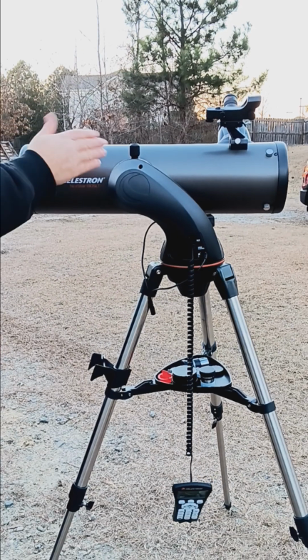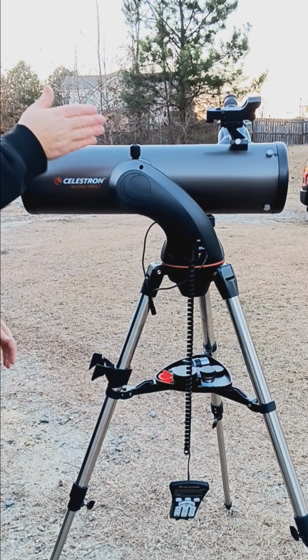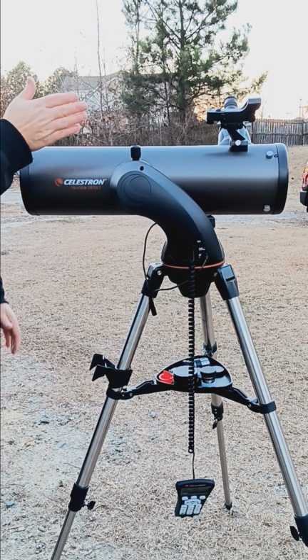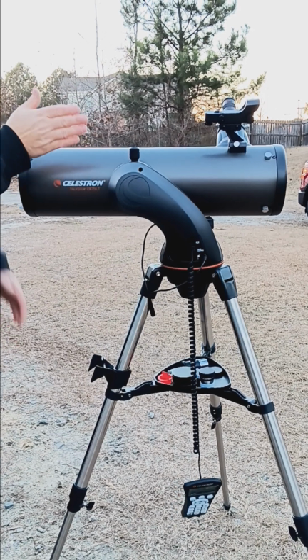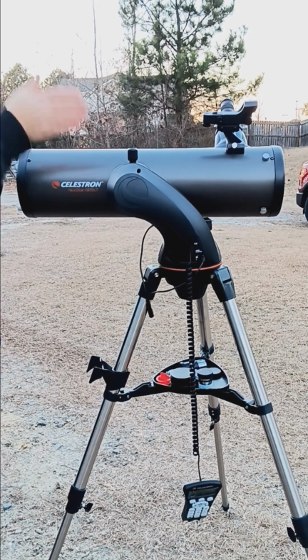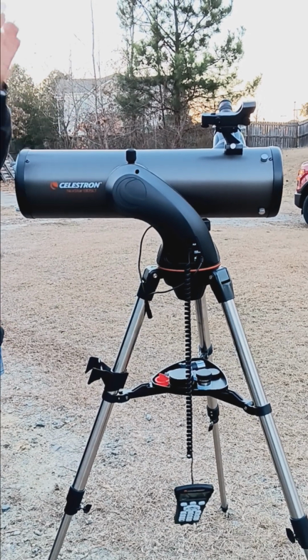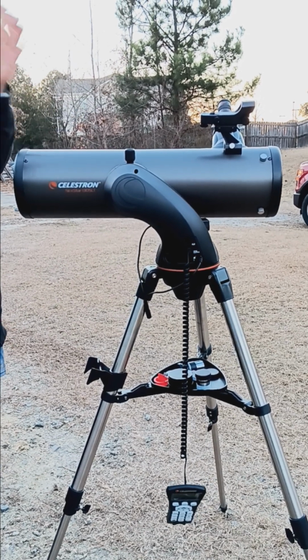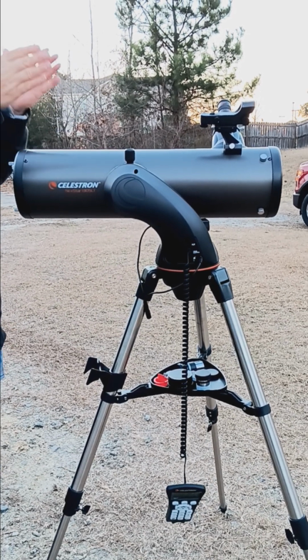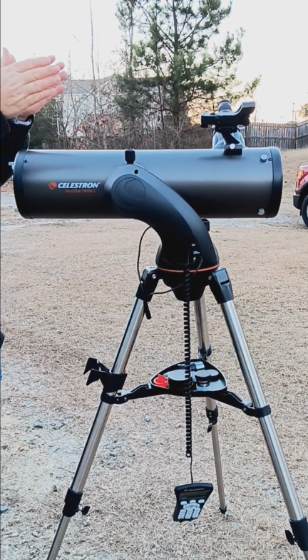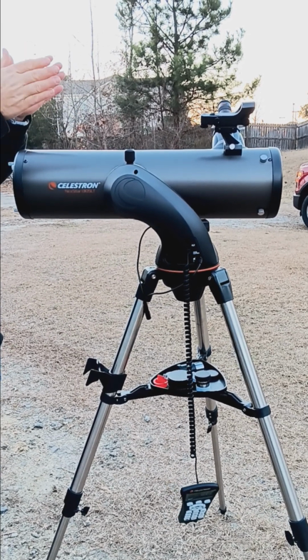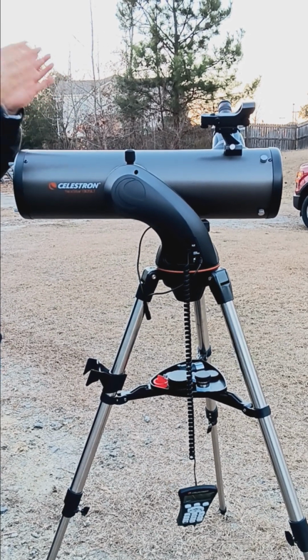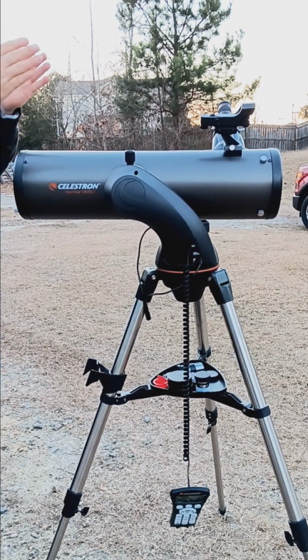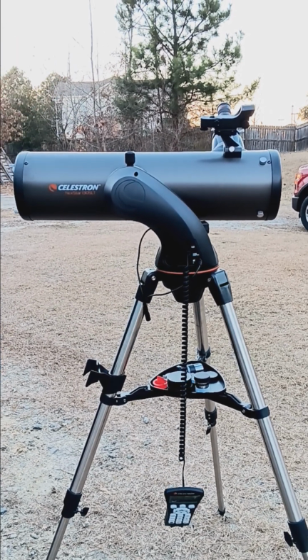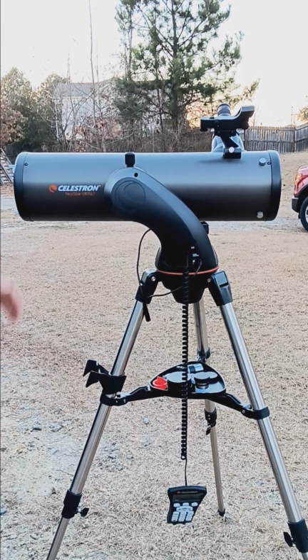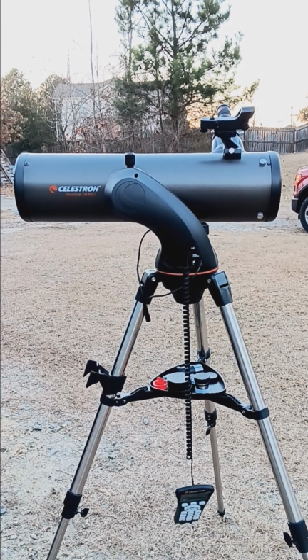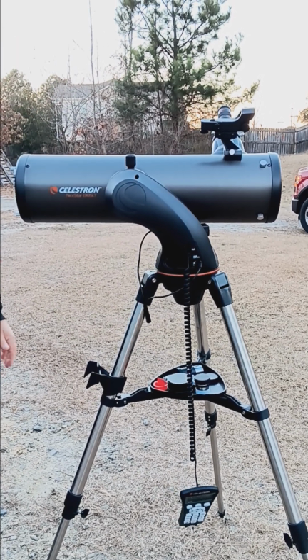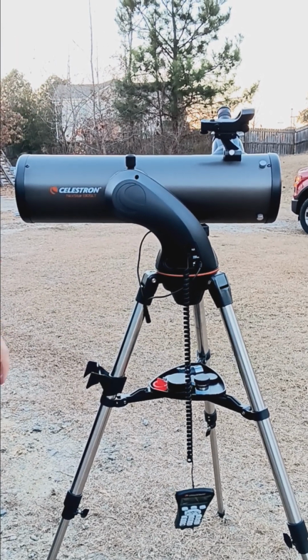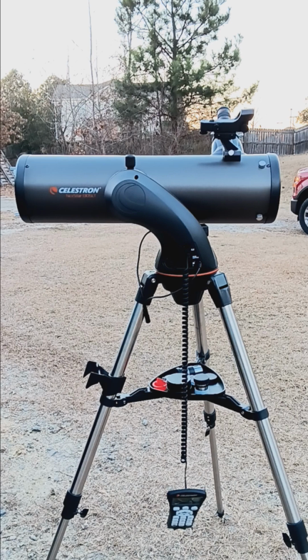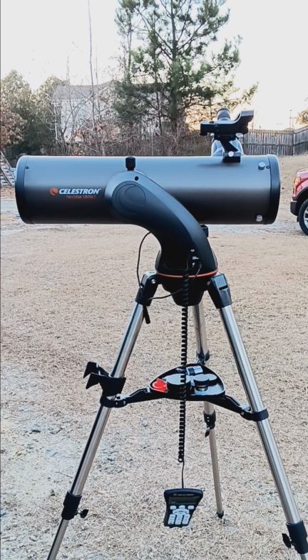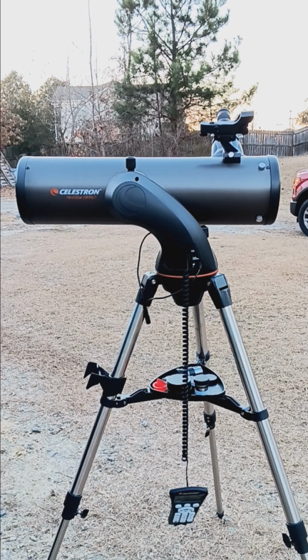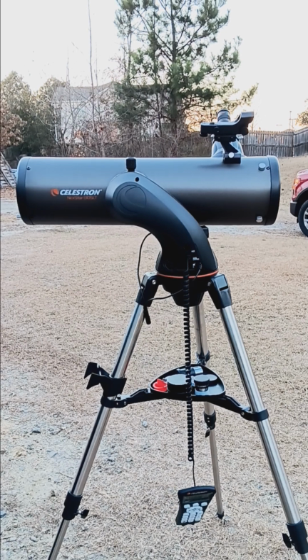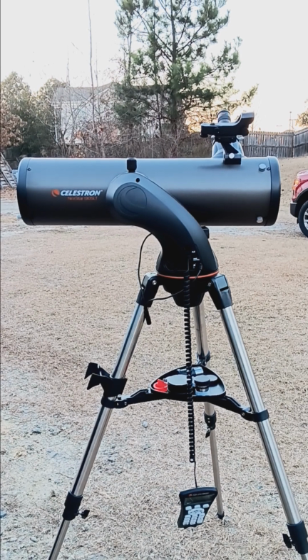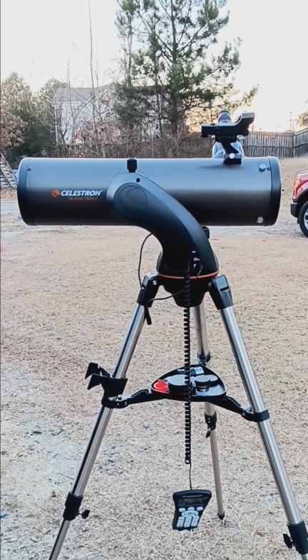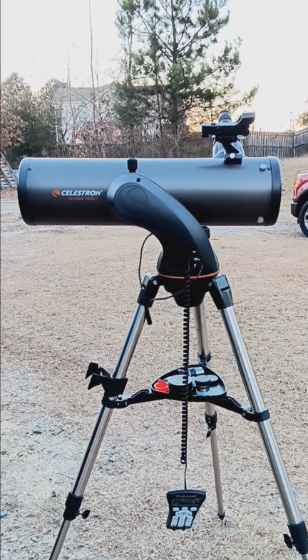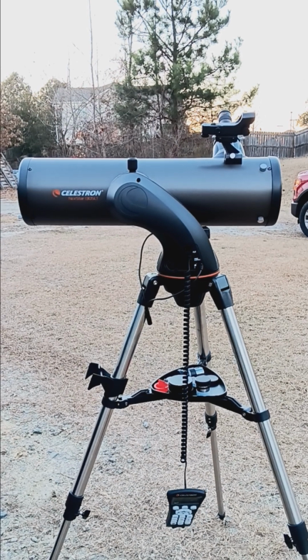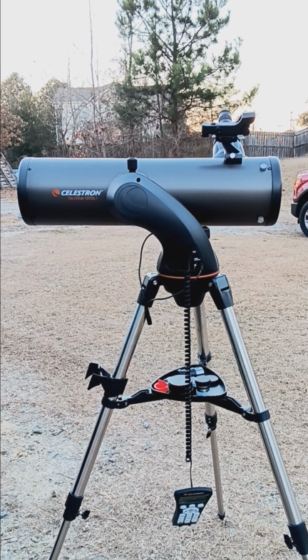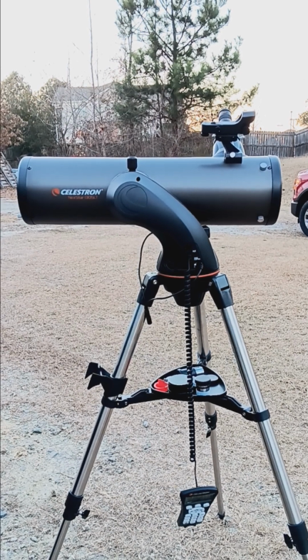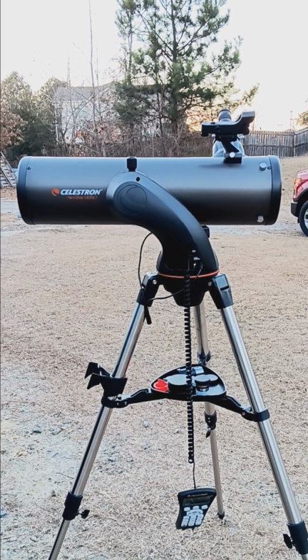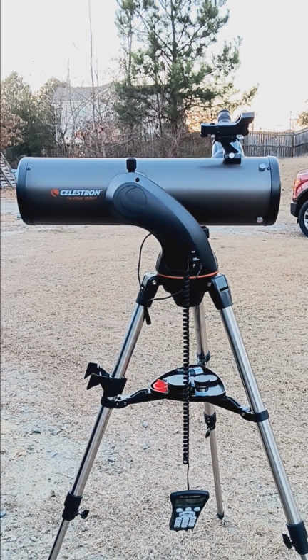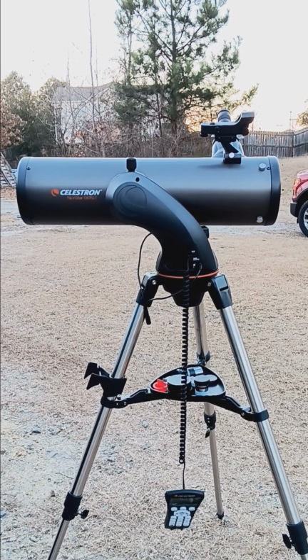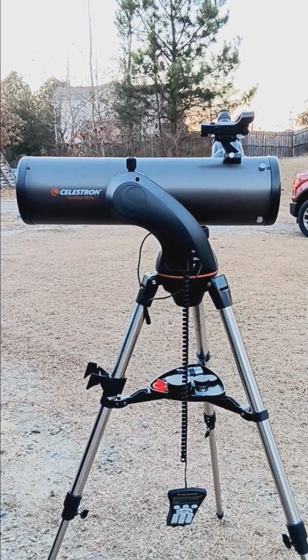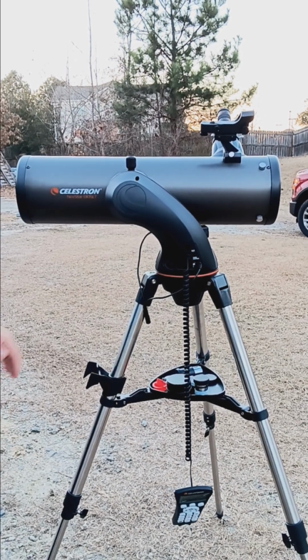I also have it pointed pretty much north toward the North Star. Those are the two things you have to do before you even turn it on — level it and point it north.